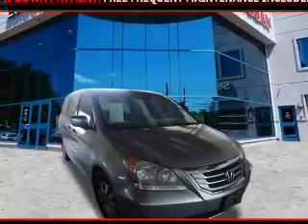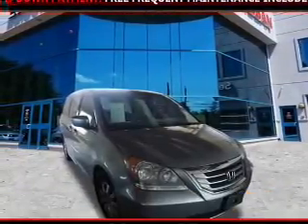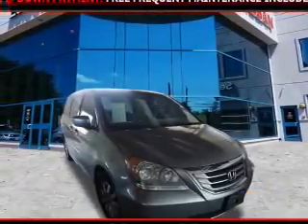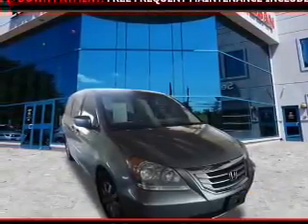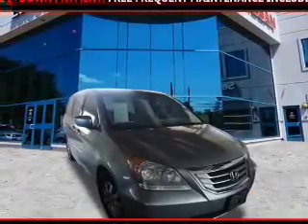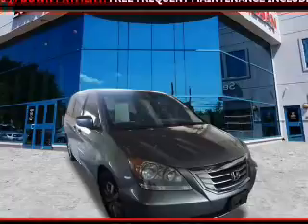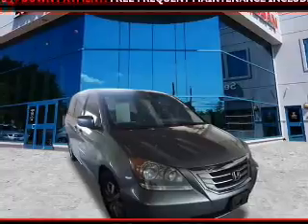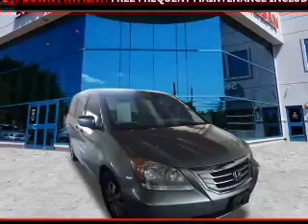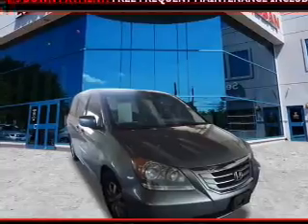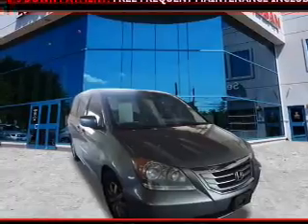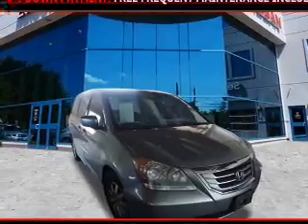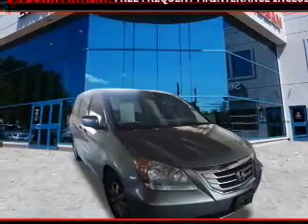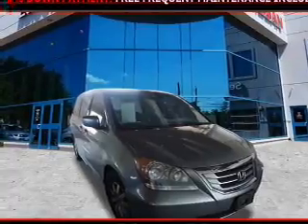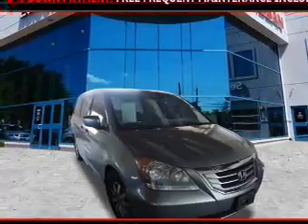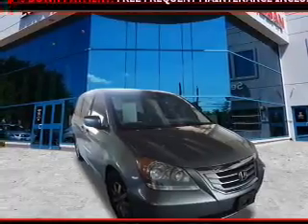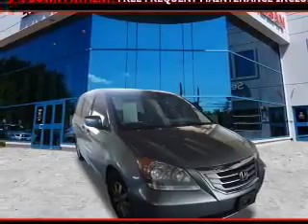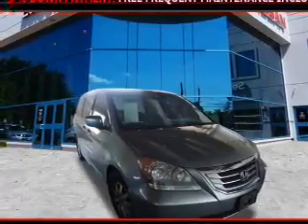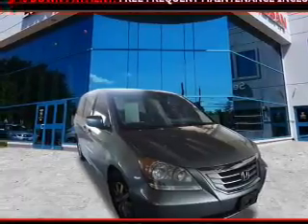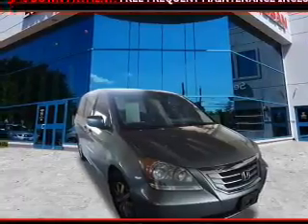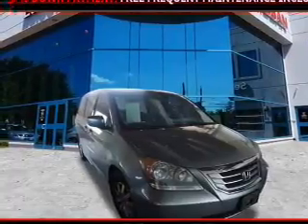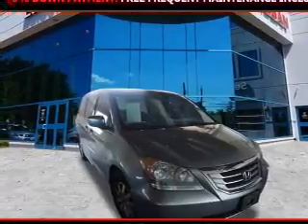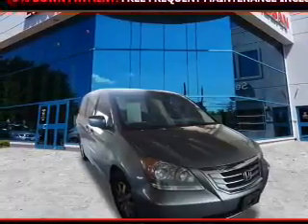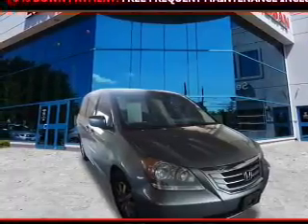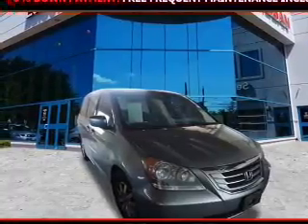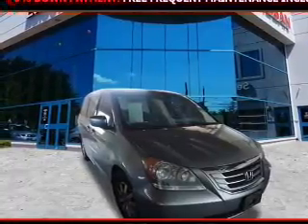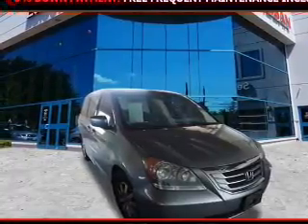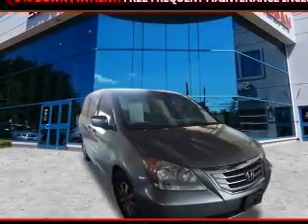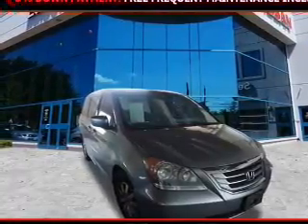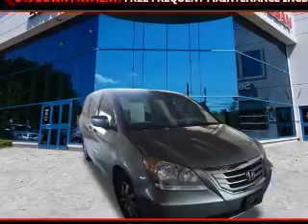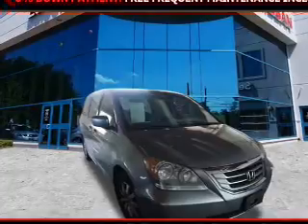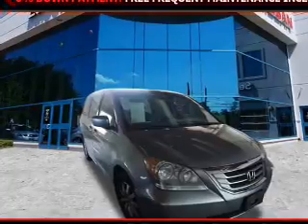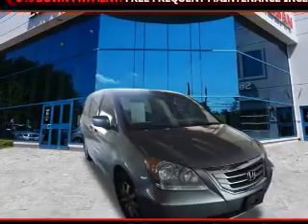It's powered by front-wheel drive, a 3.5-liter six-cylinder engine, and an automatic transmission.